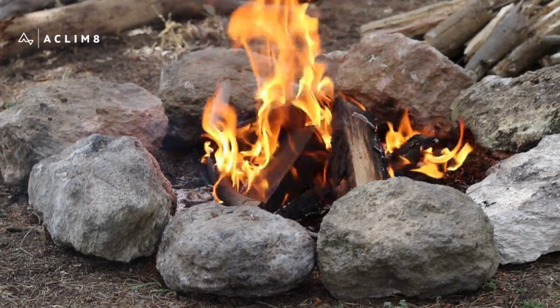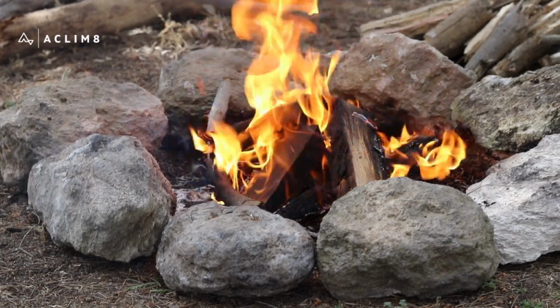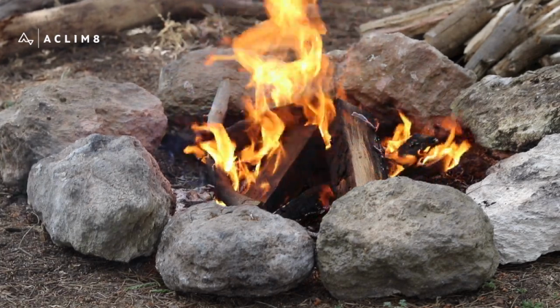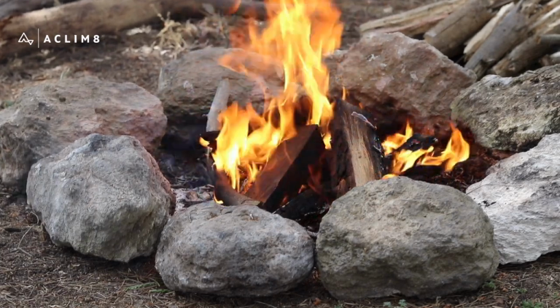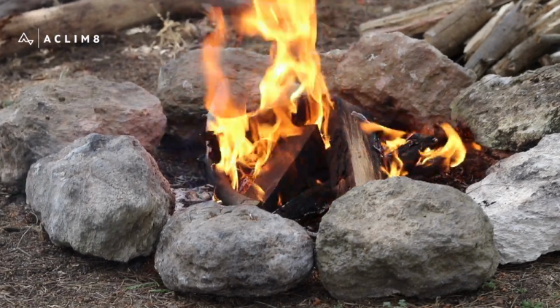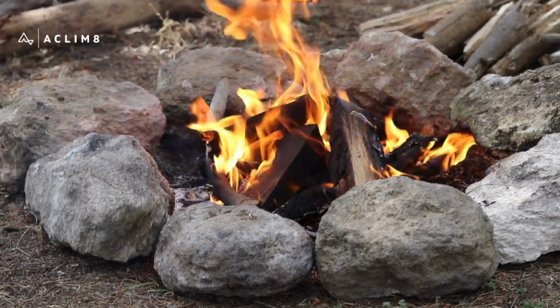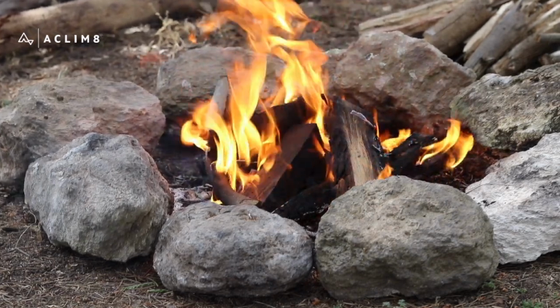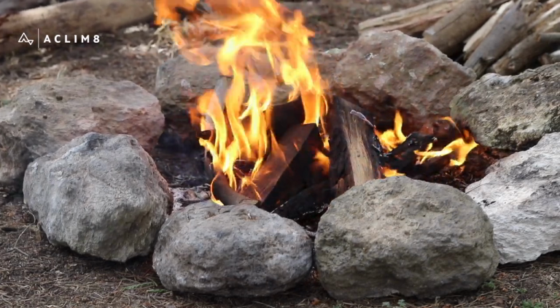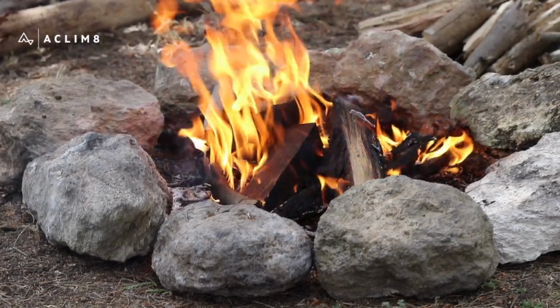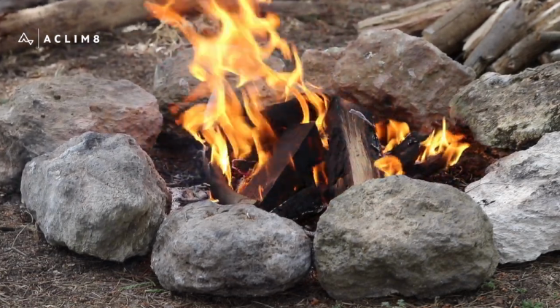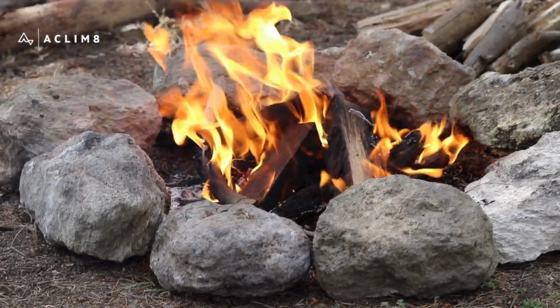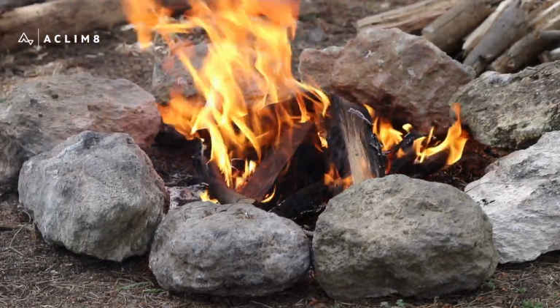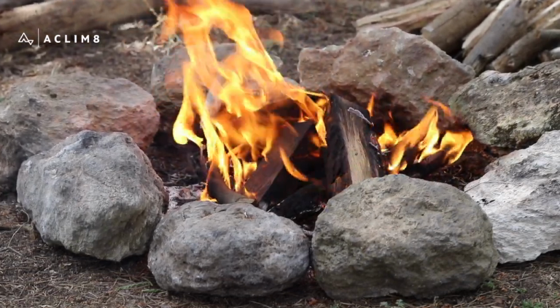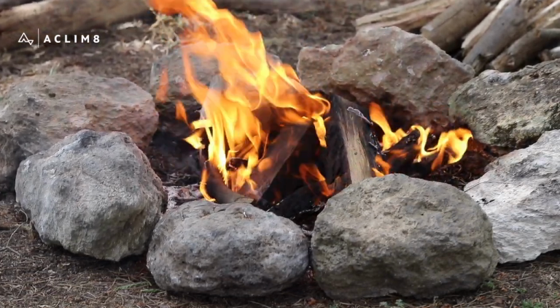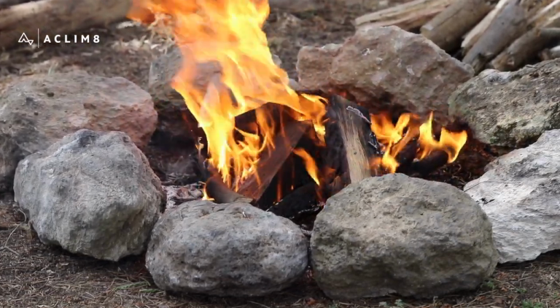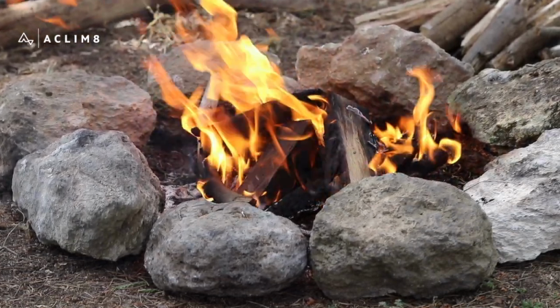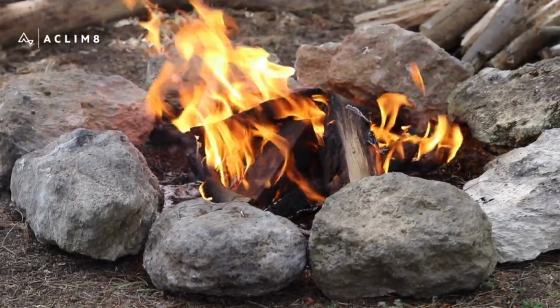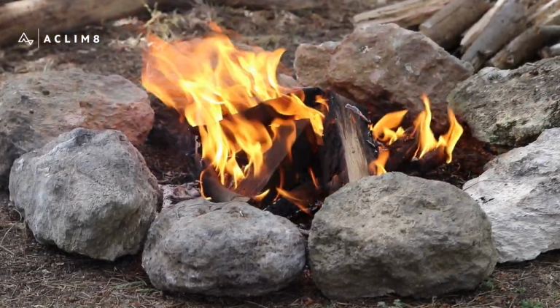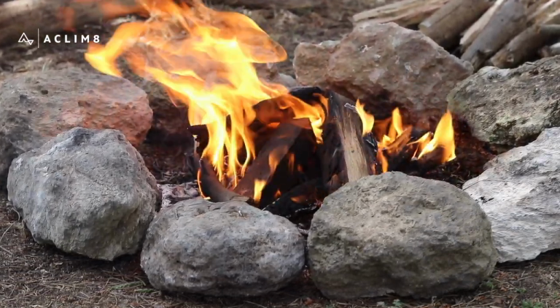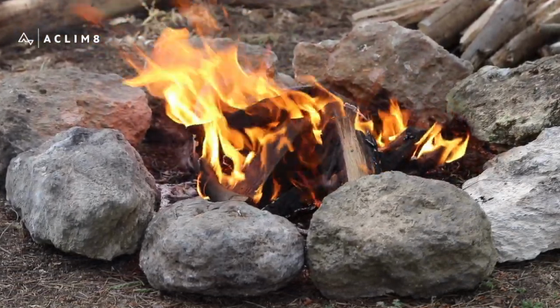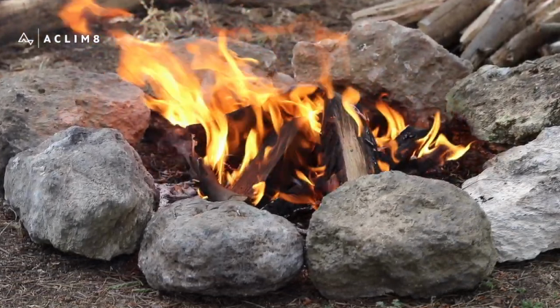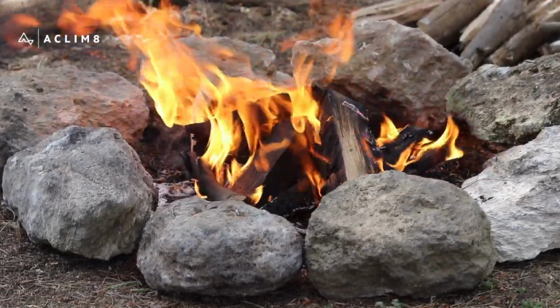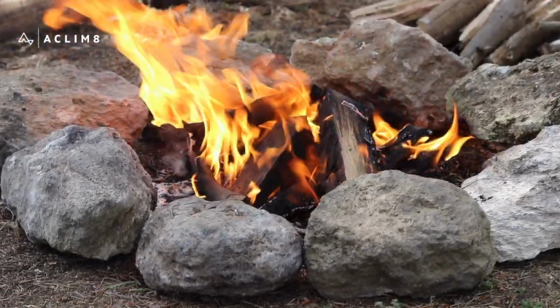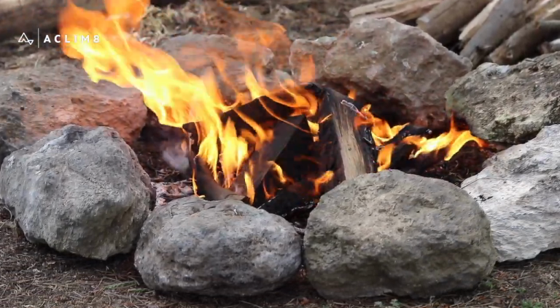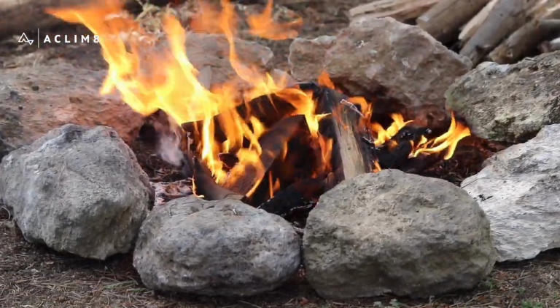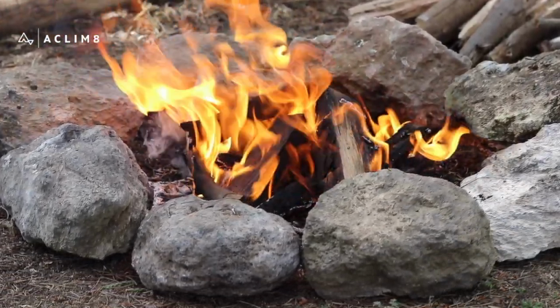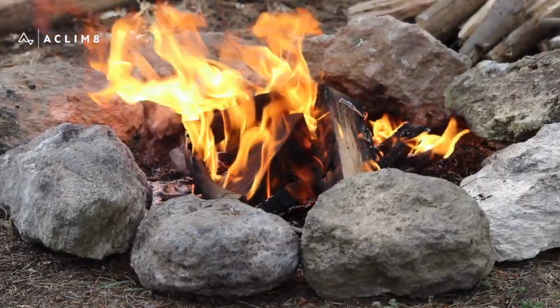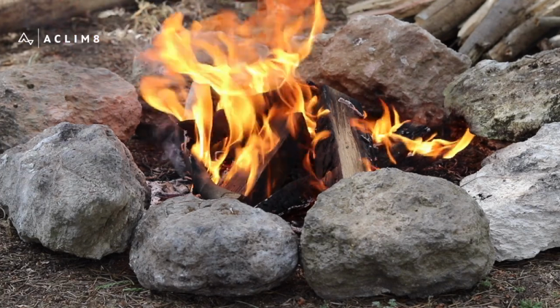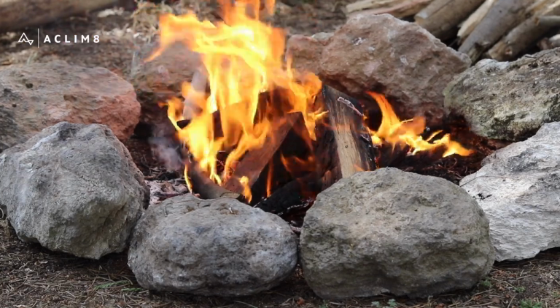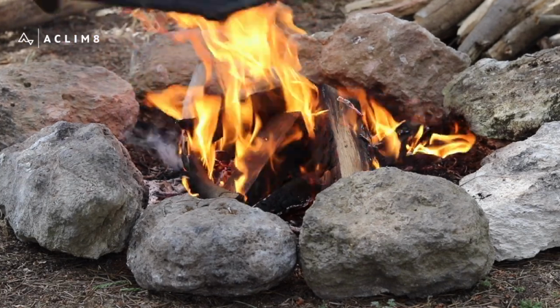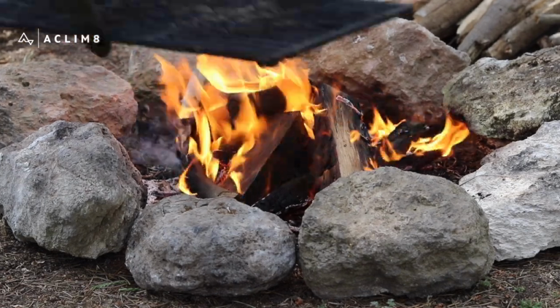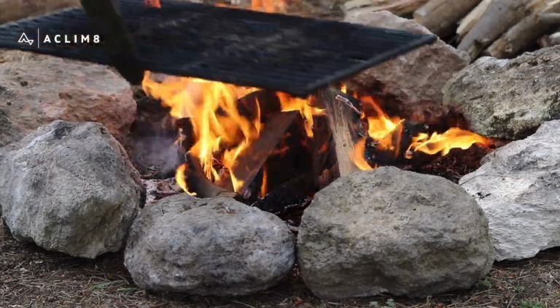As the kindling begins to burn, start adding fuel.